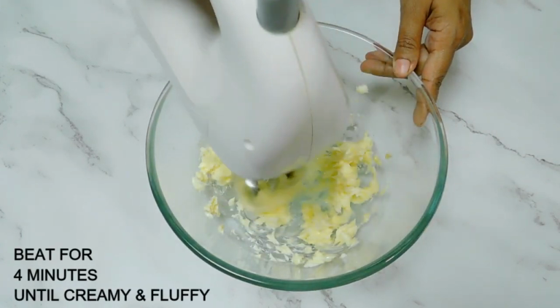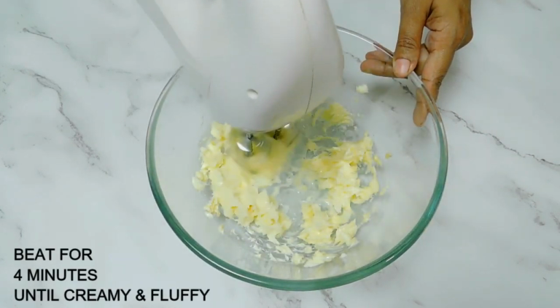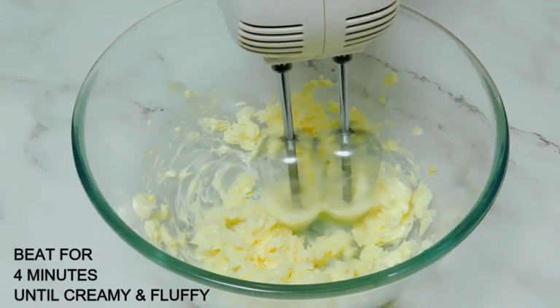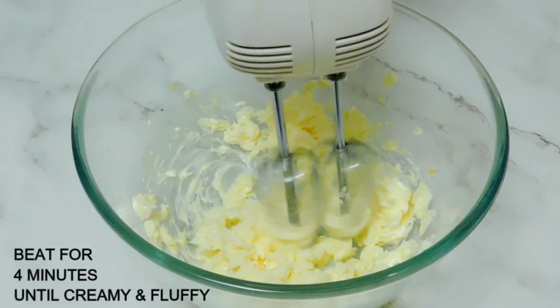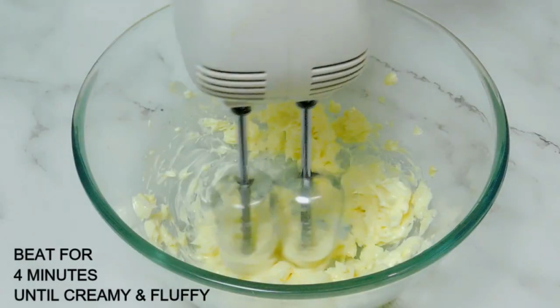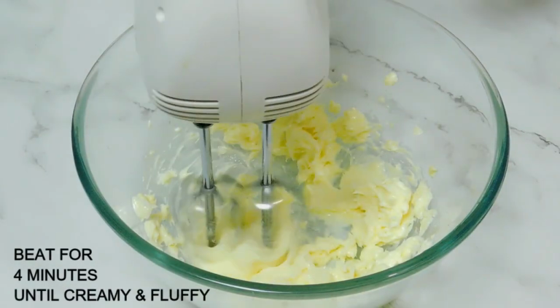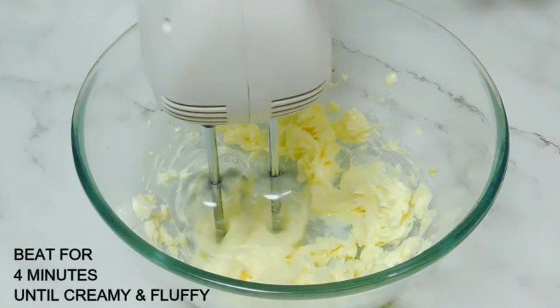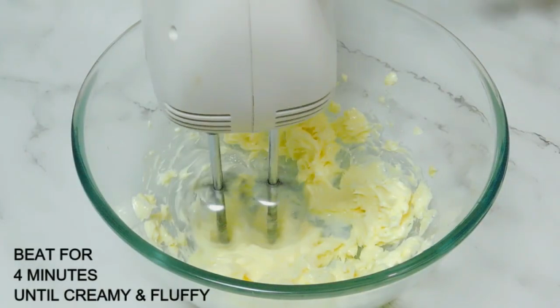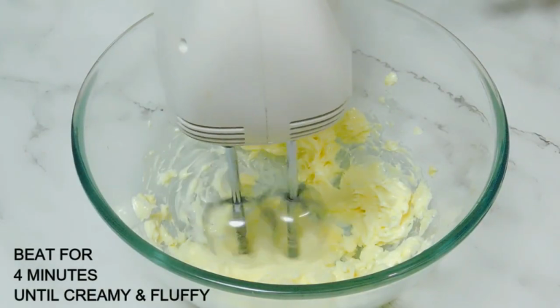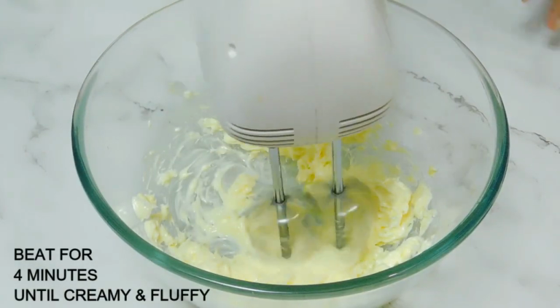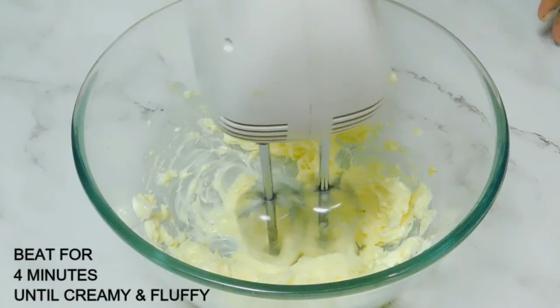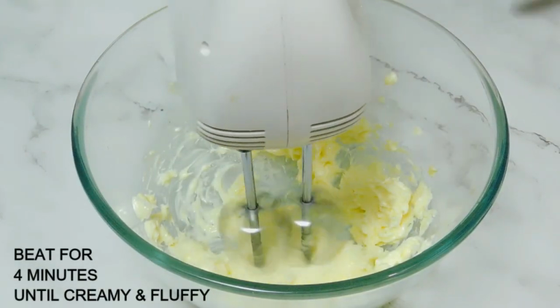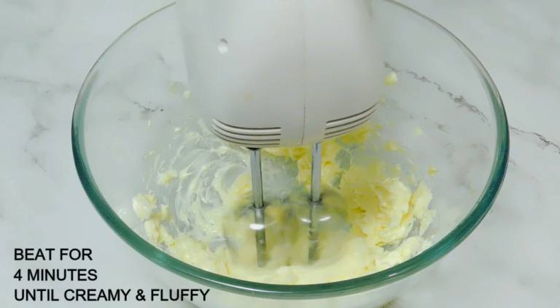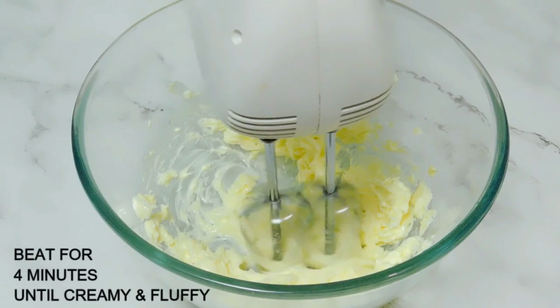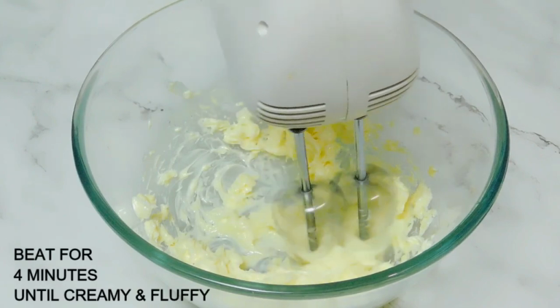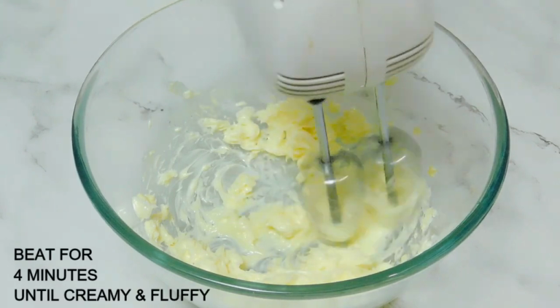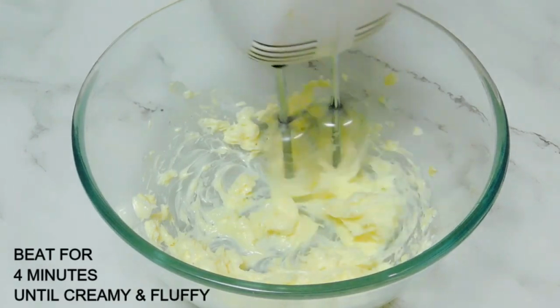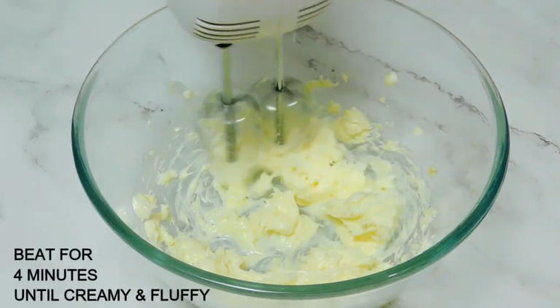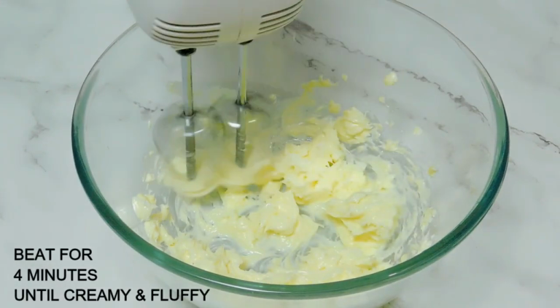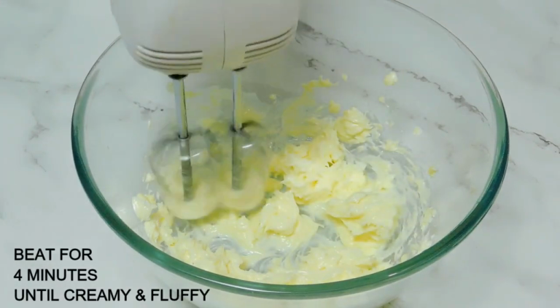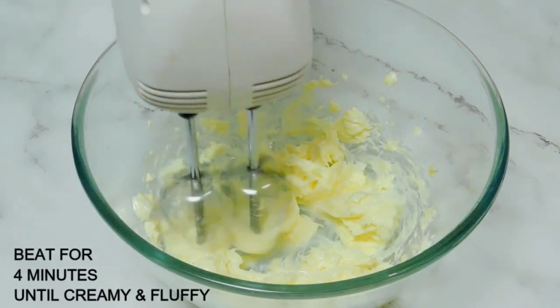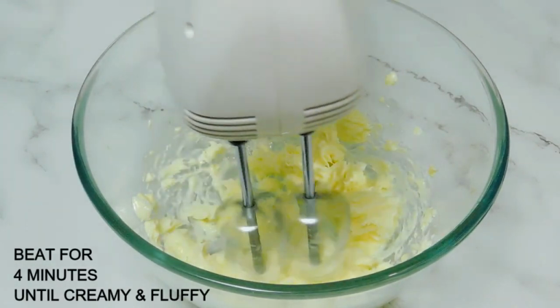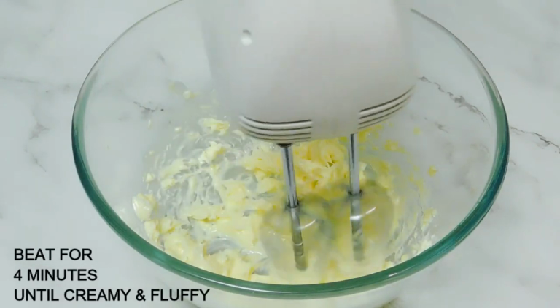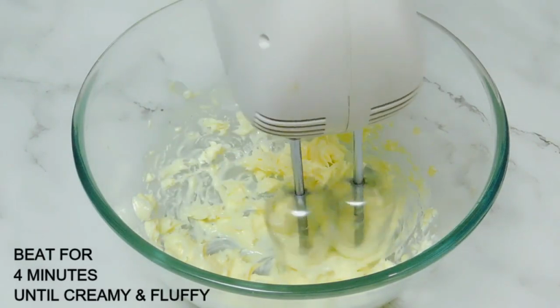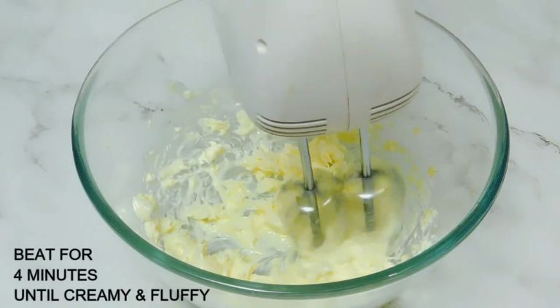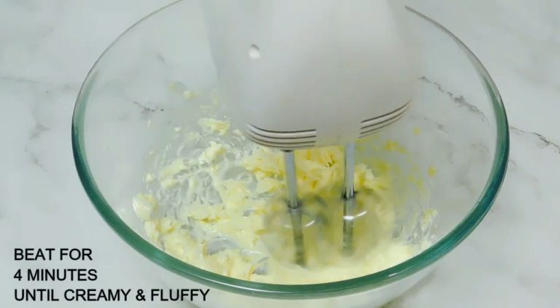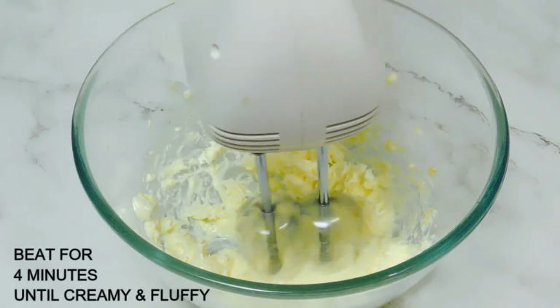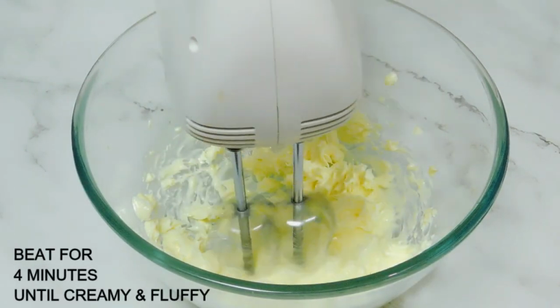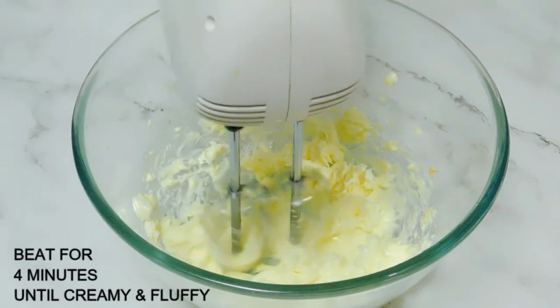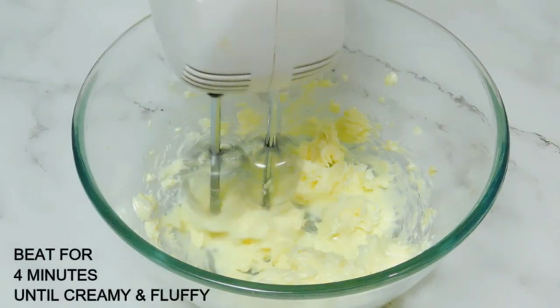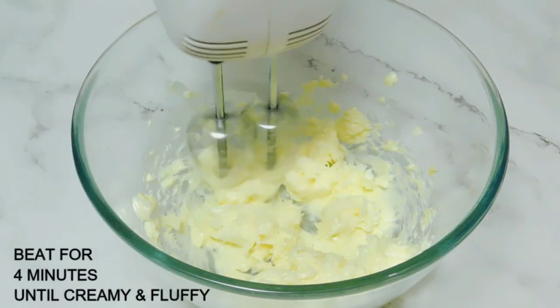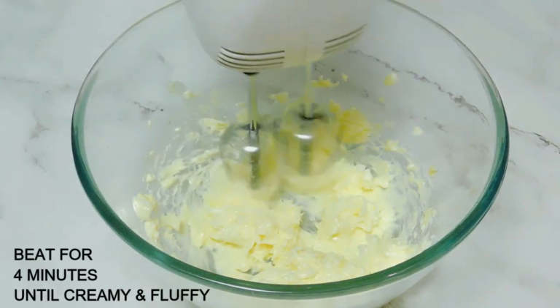We need butter for 3 ingredients. We want to cook for 4 minutes. This is basically 4 ingredients — we need butter.